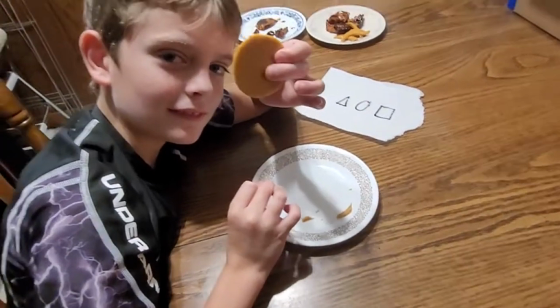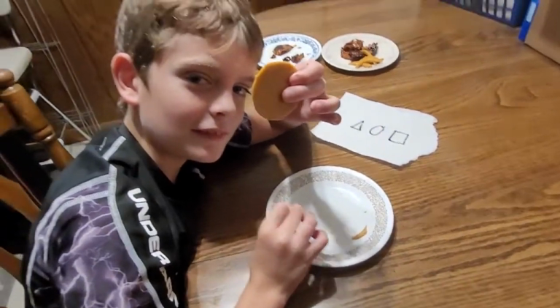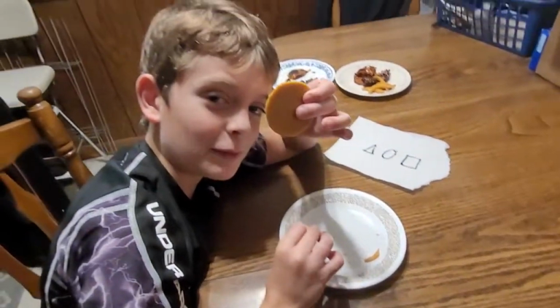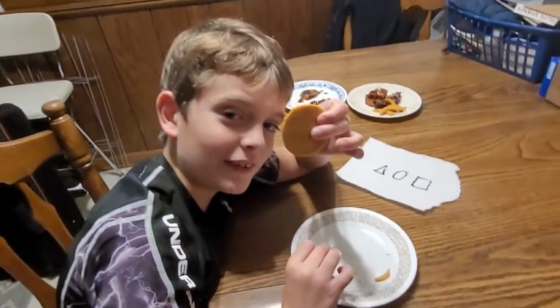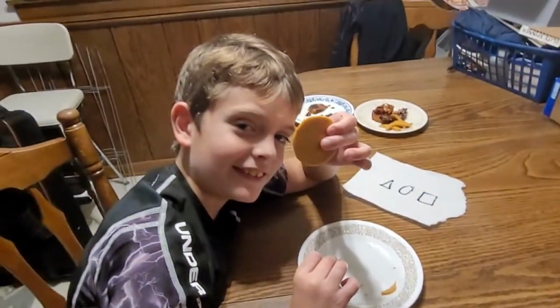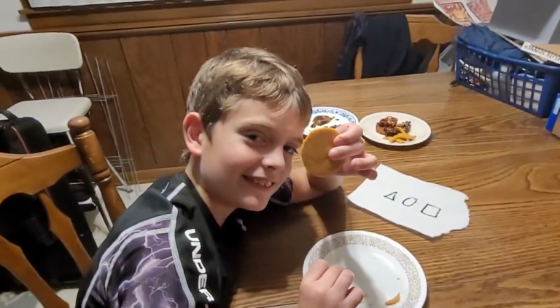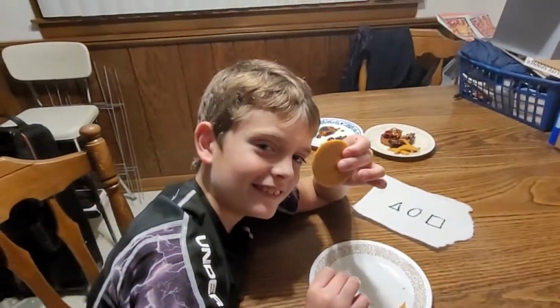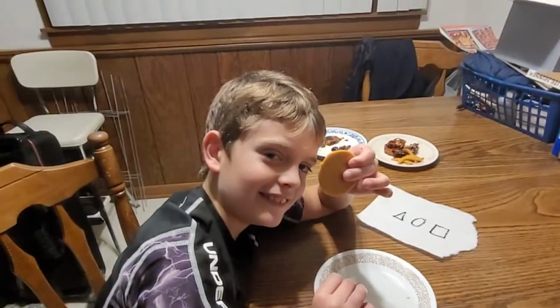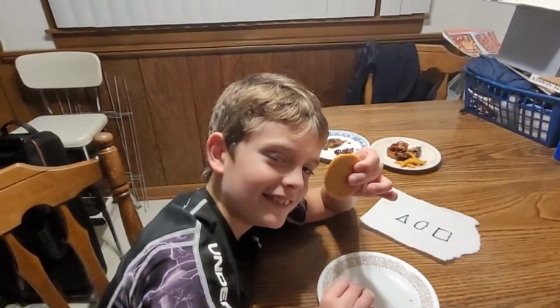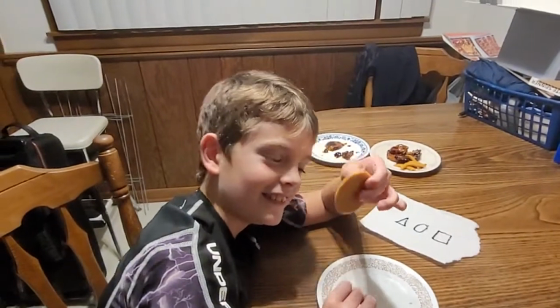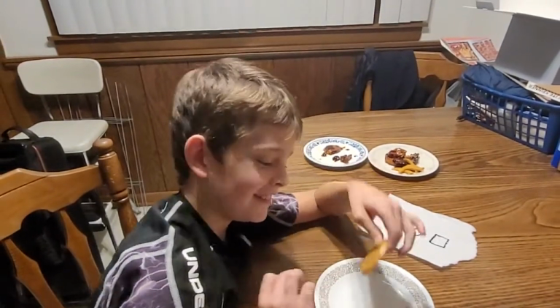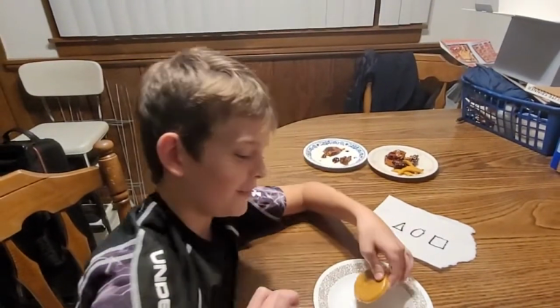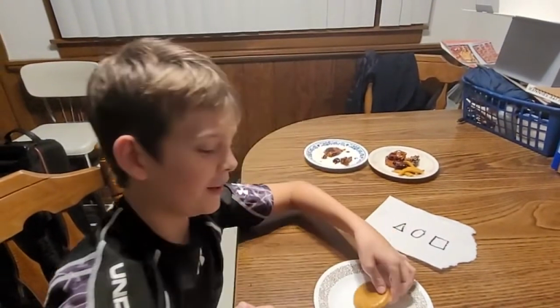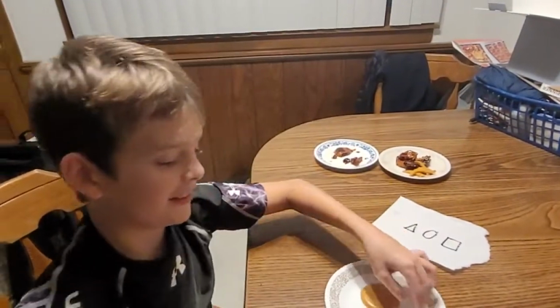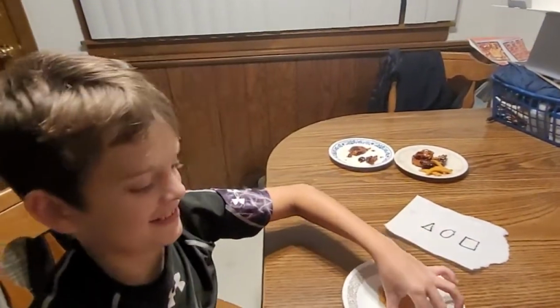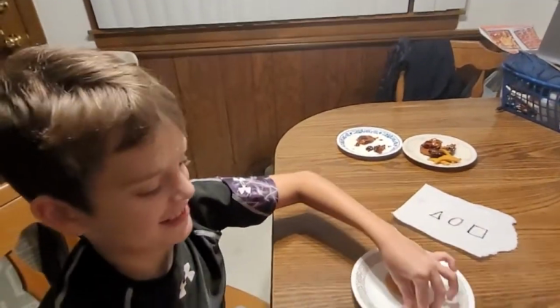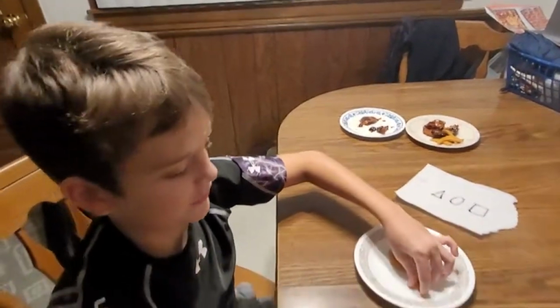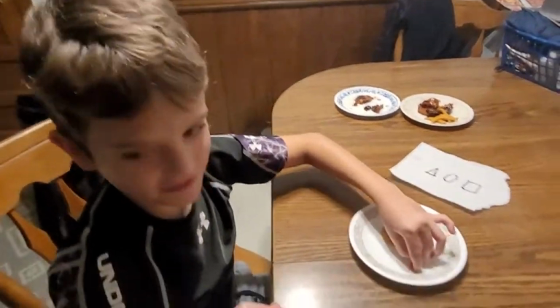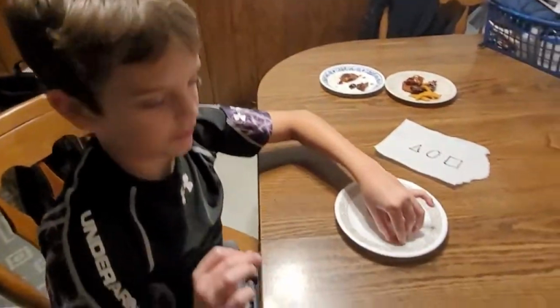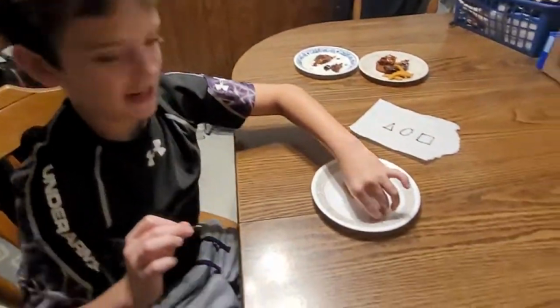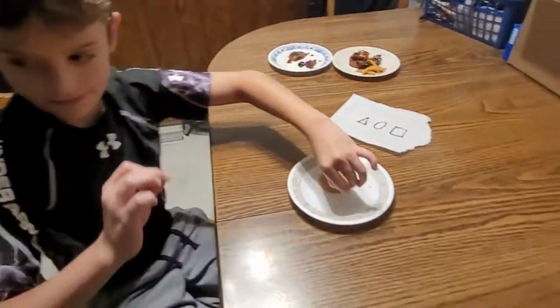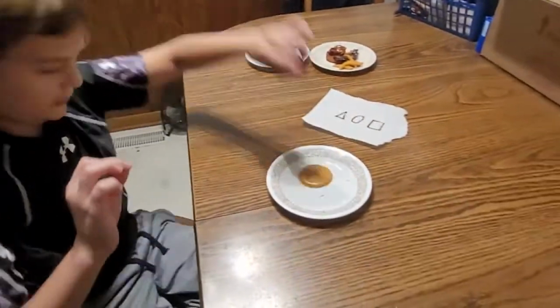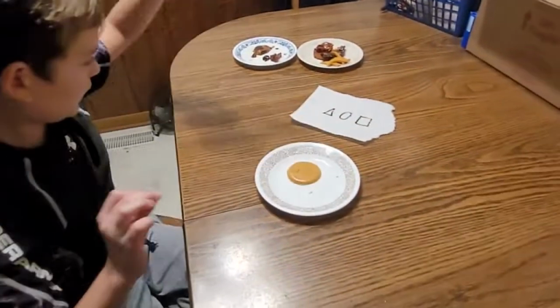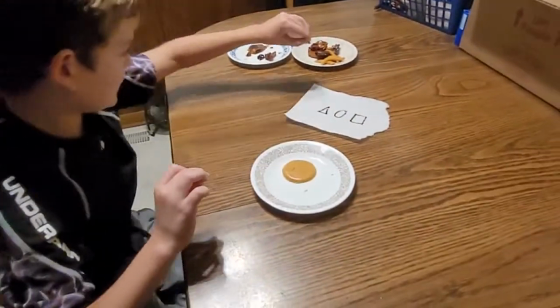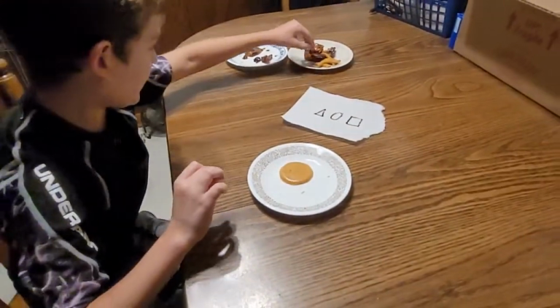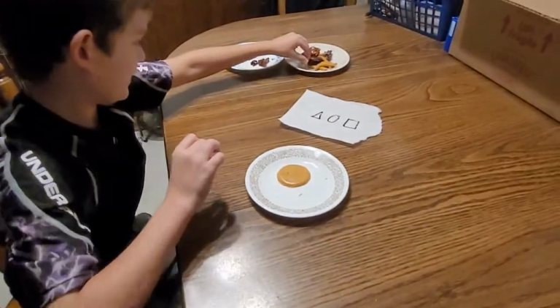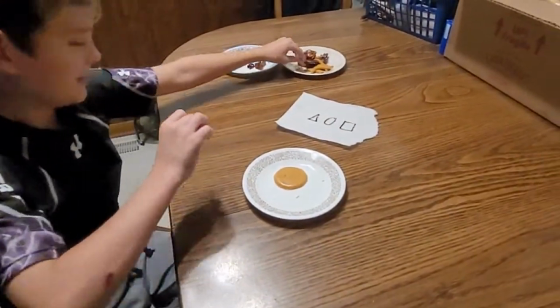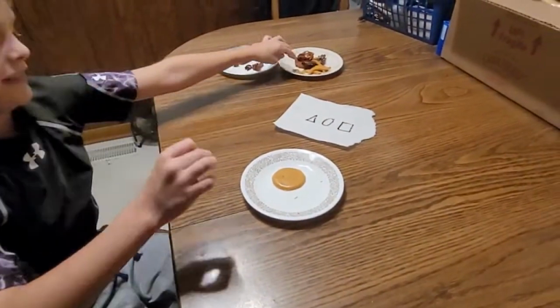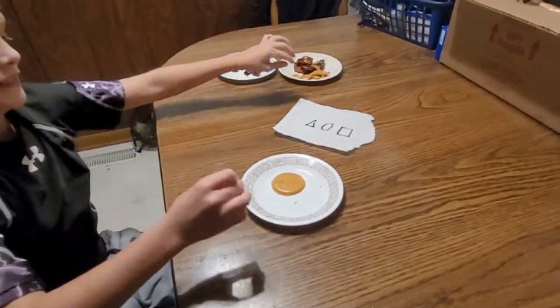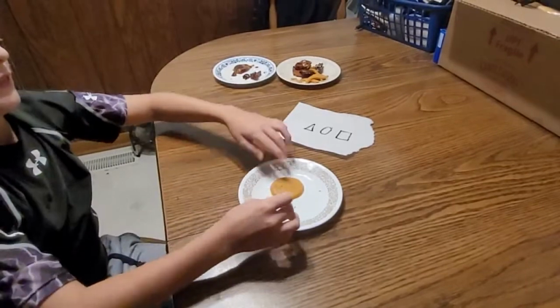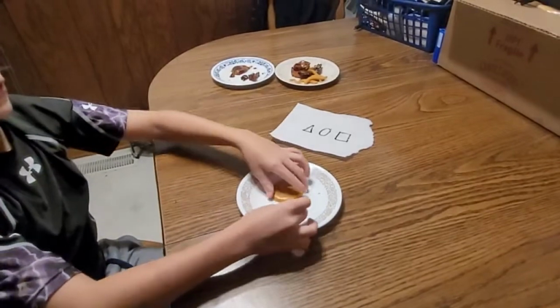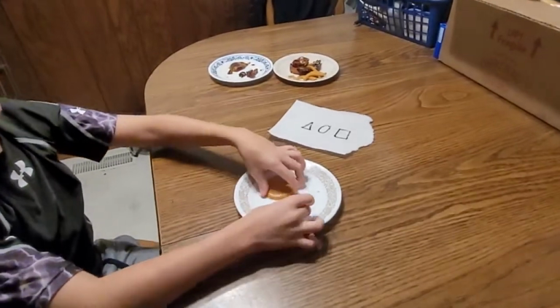It's perfect. Let's survive Squid Game. I don't have to die. Phew.